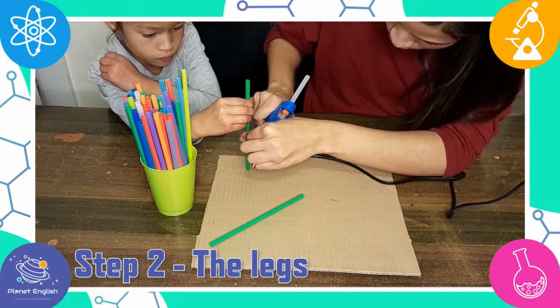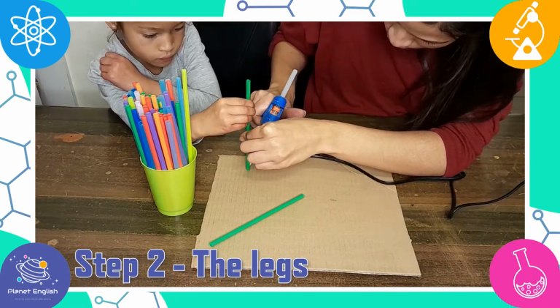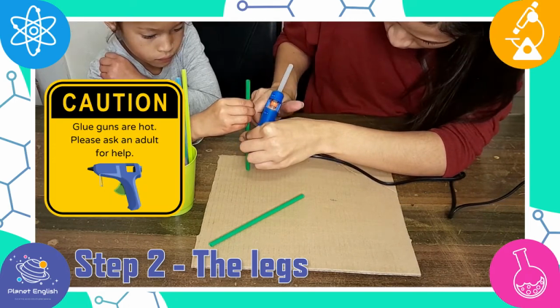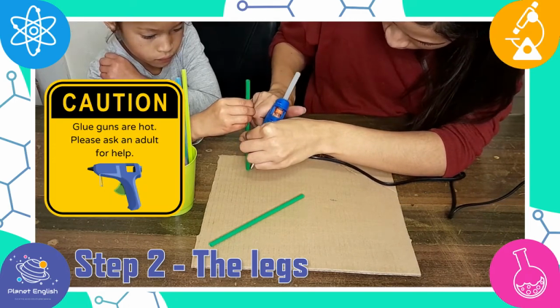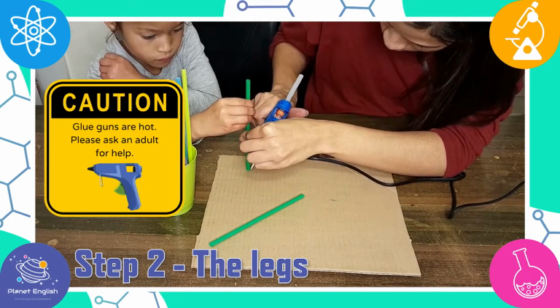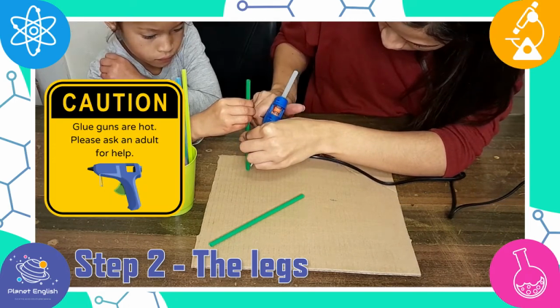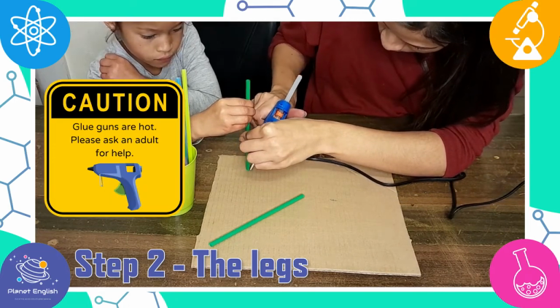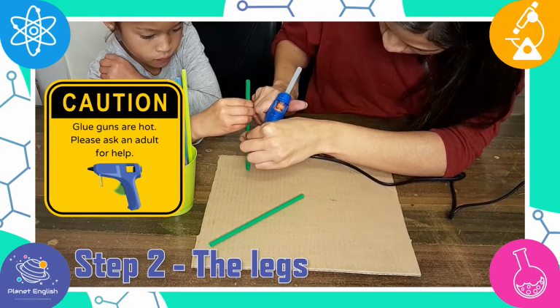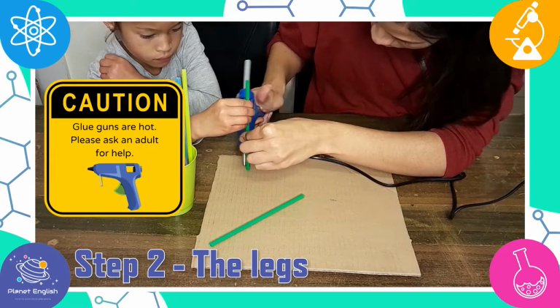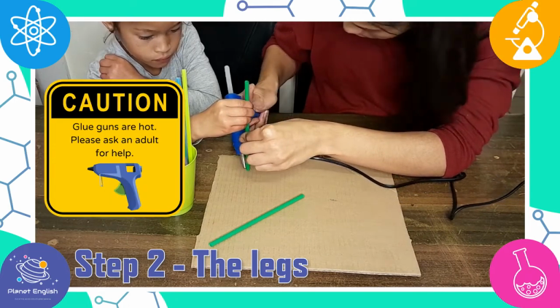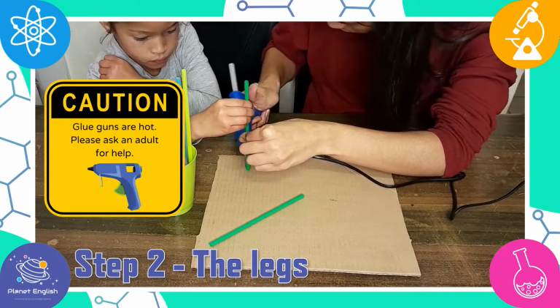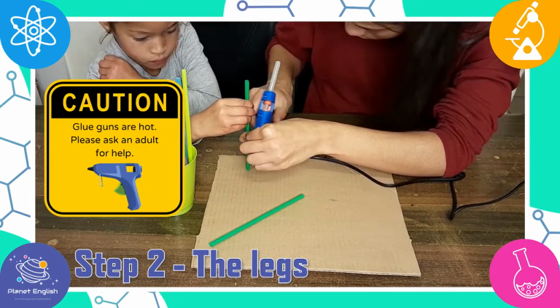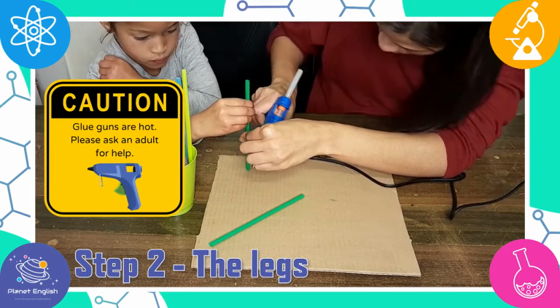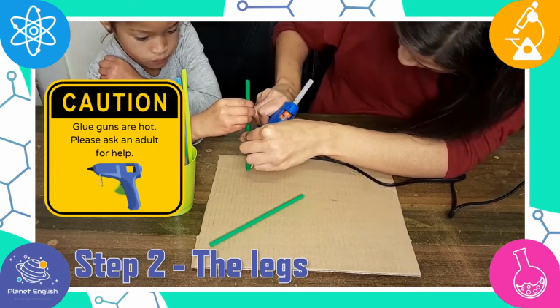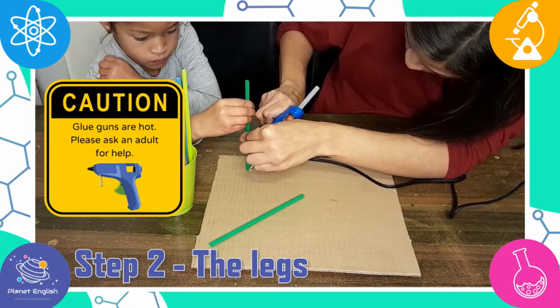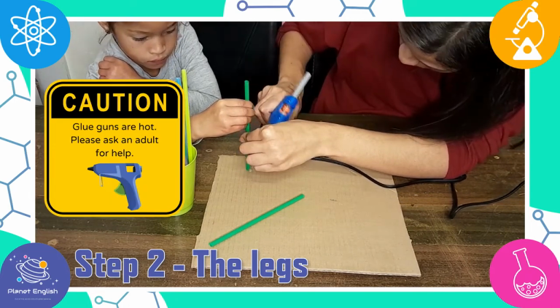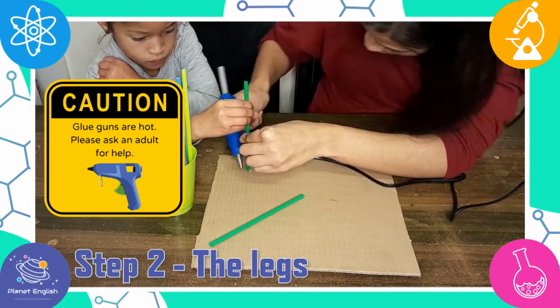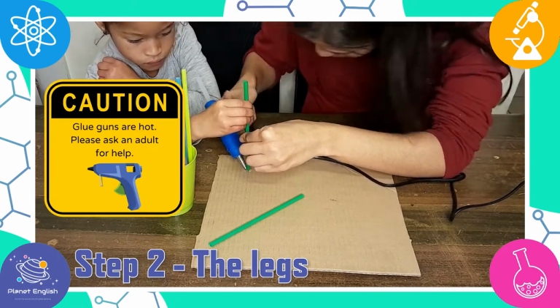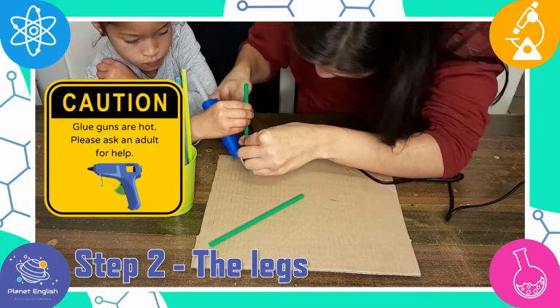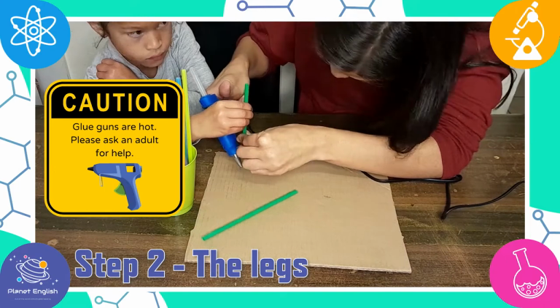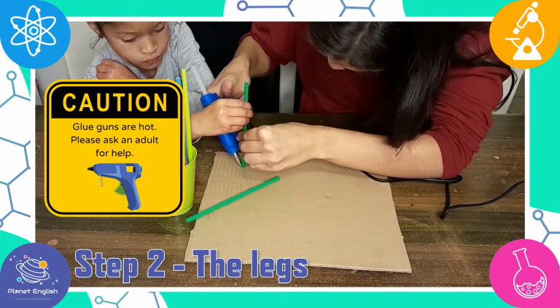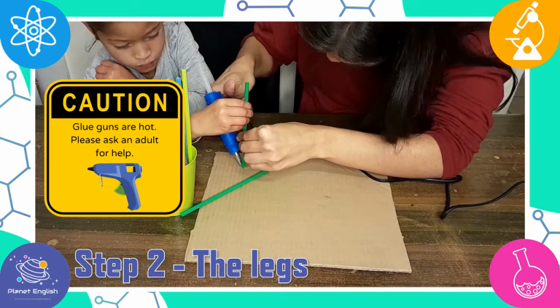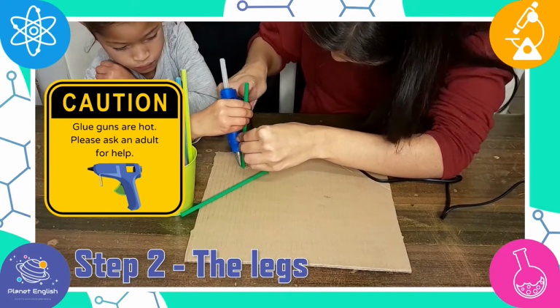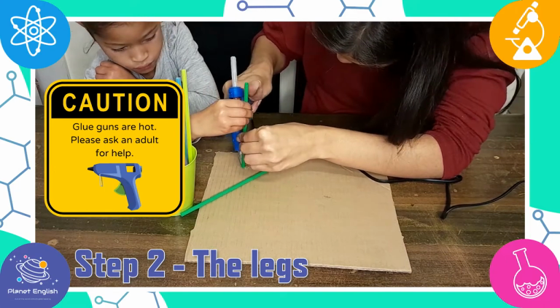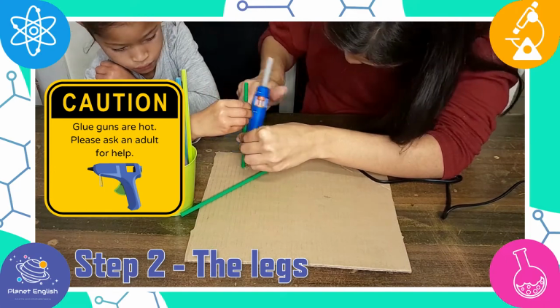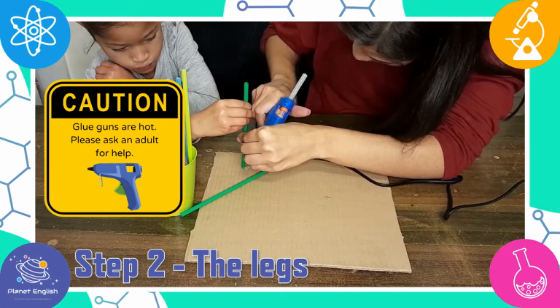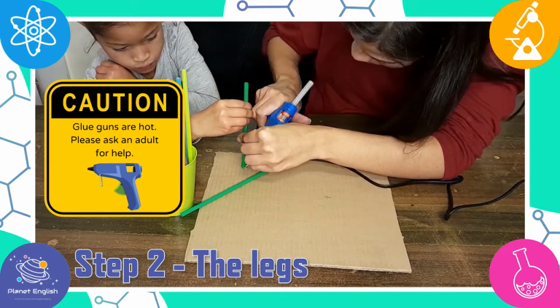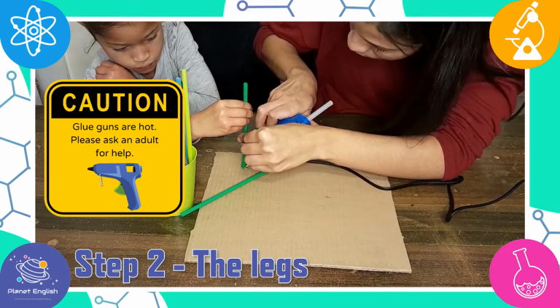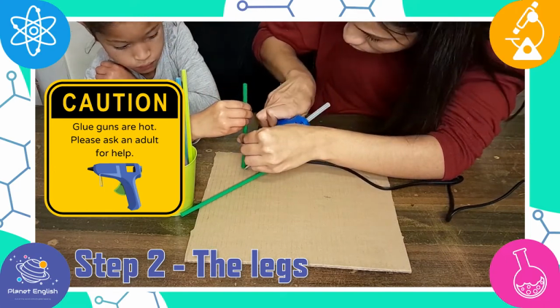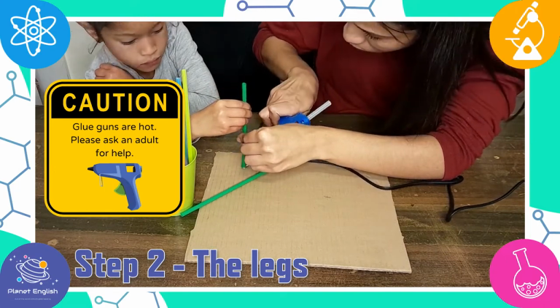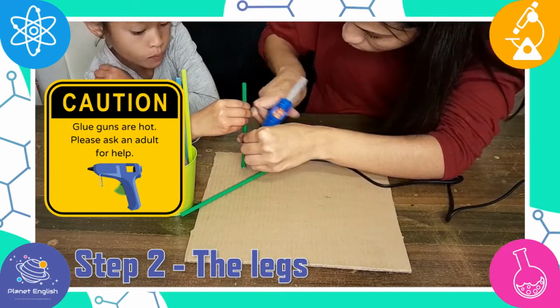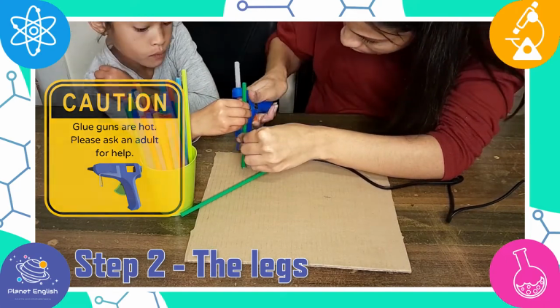Put glue on each straw as you build the structure, and remember to give the glue a few seconds to dry.